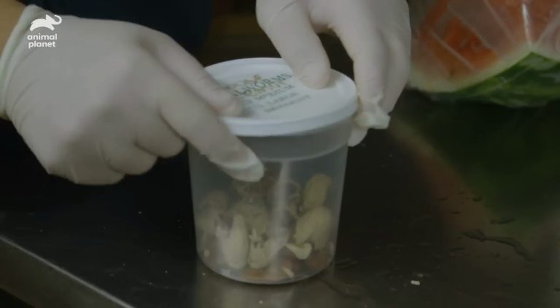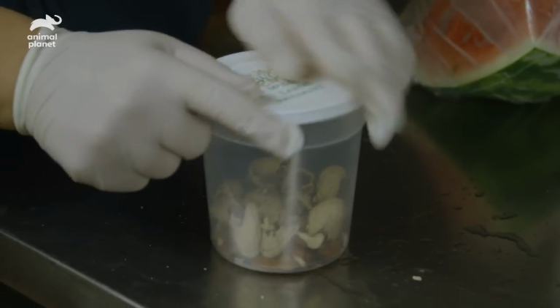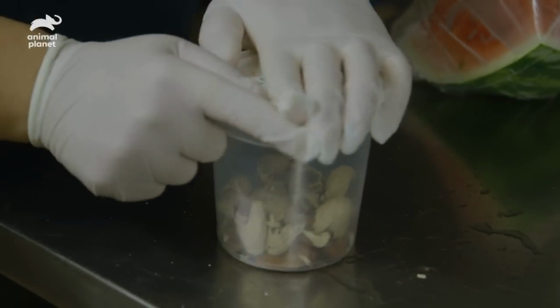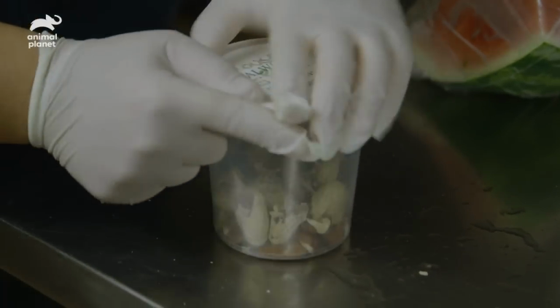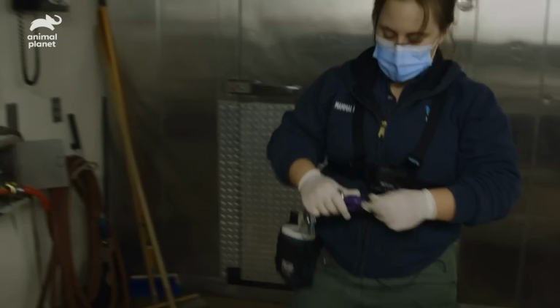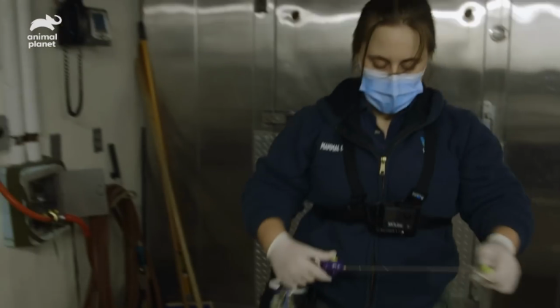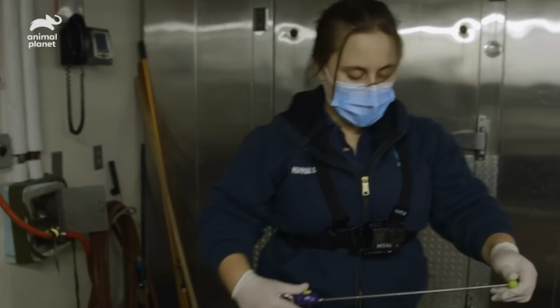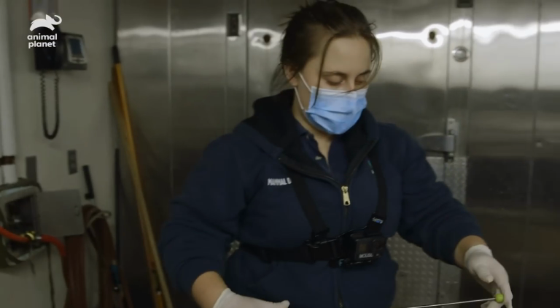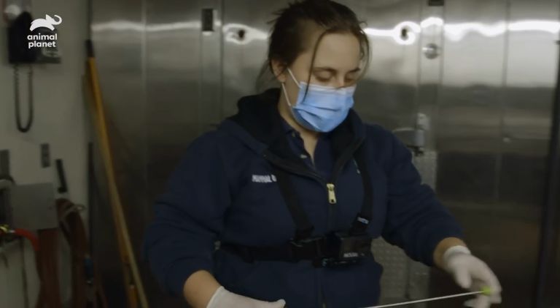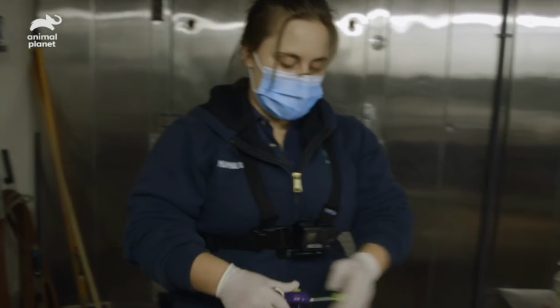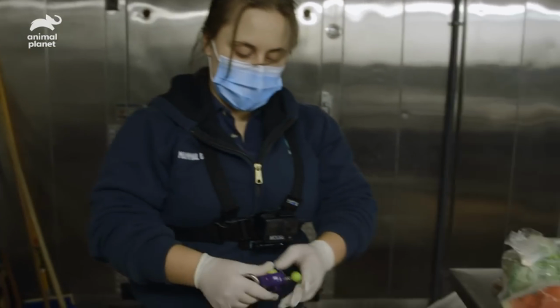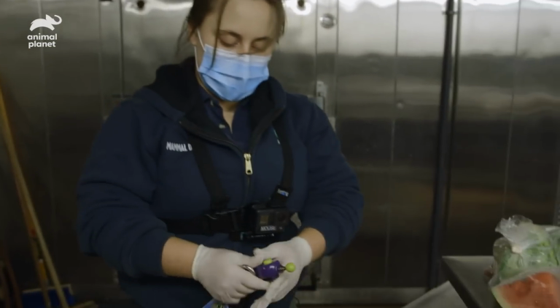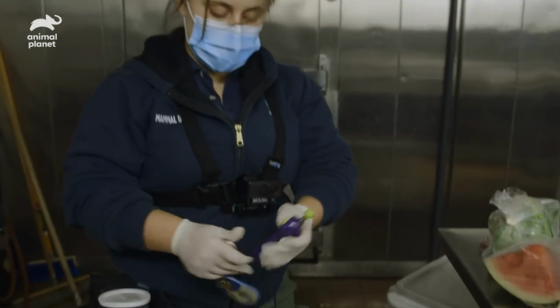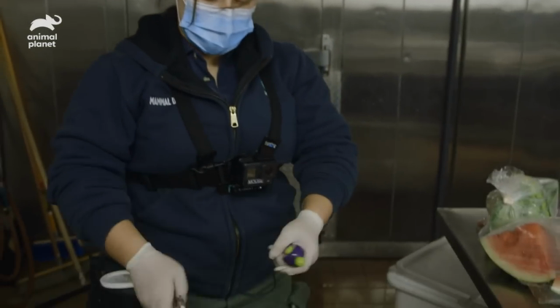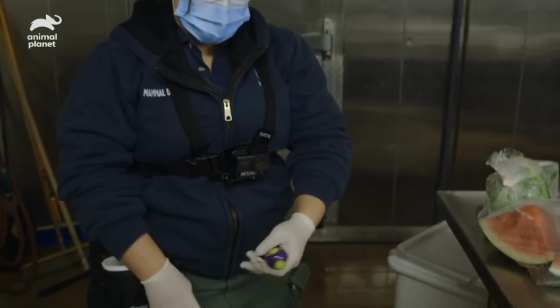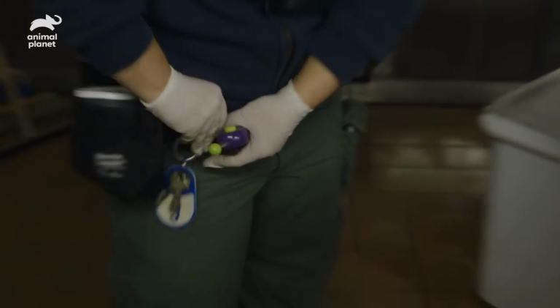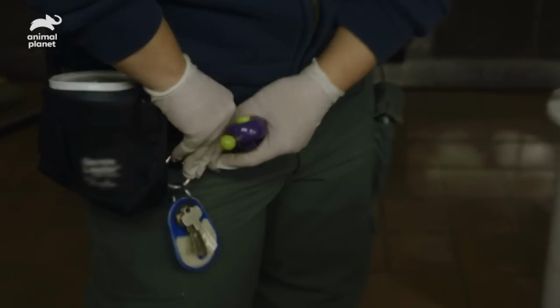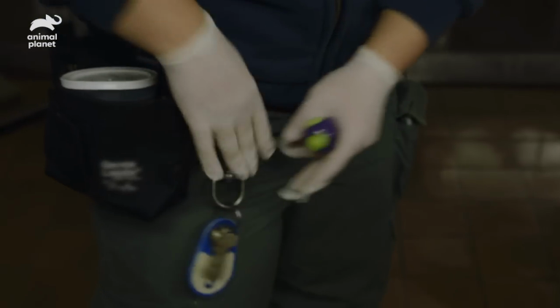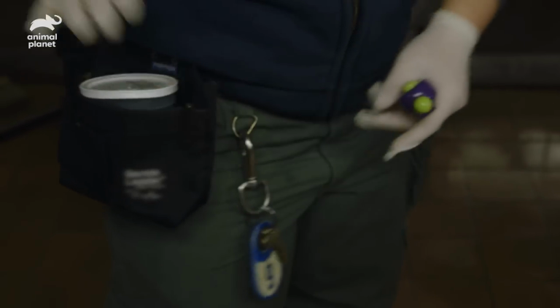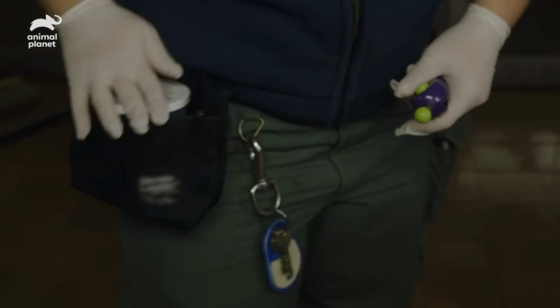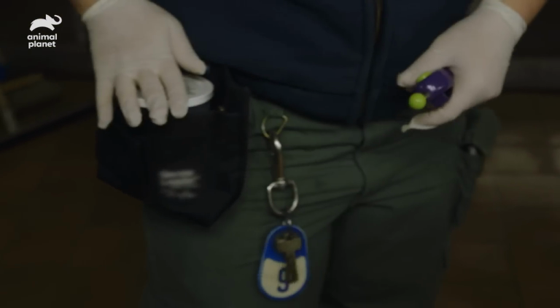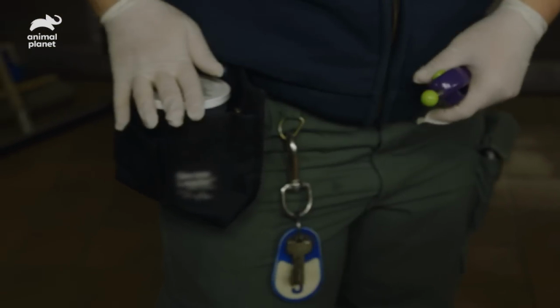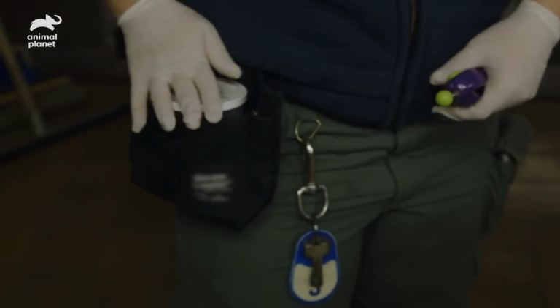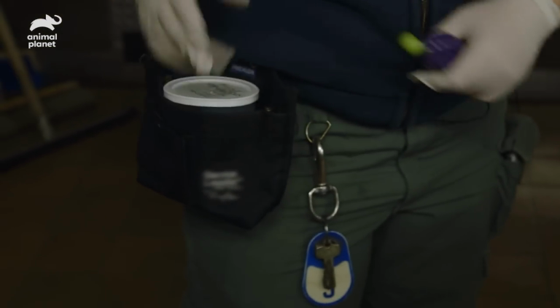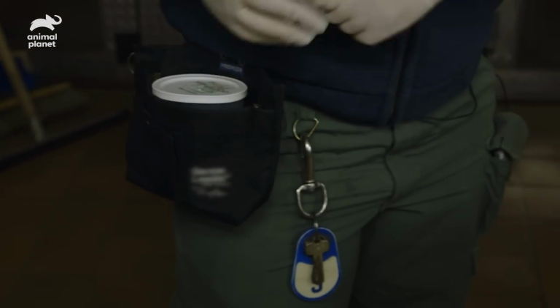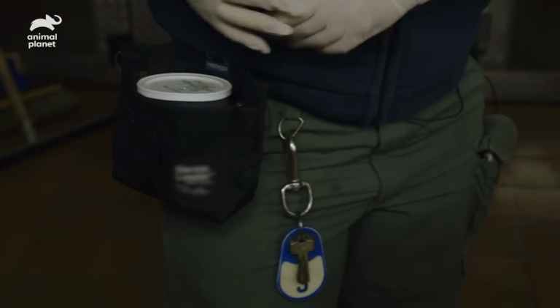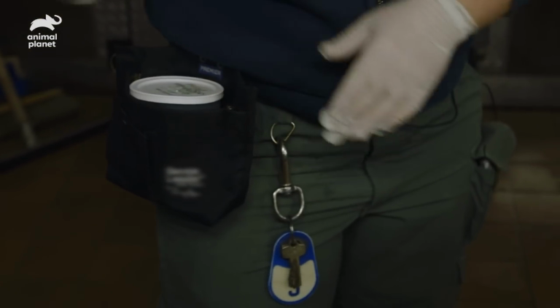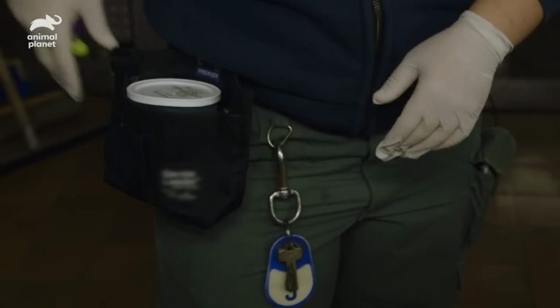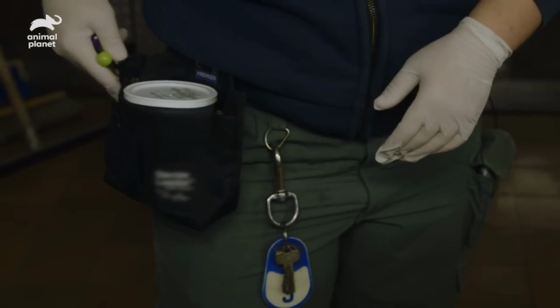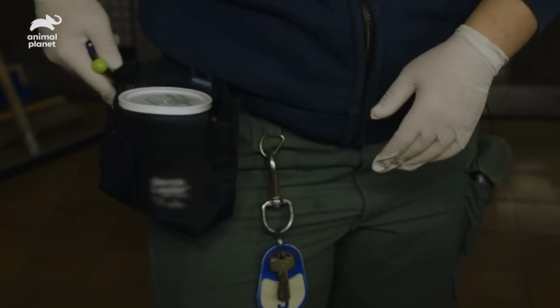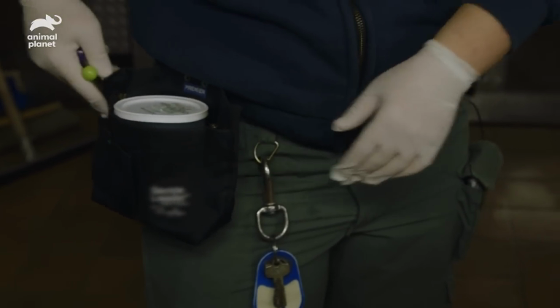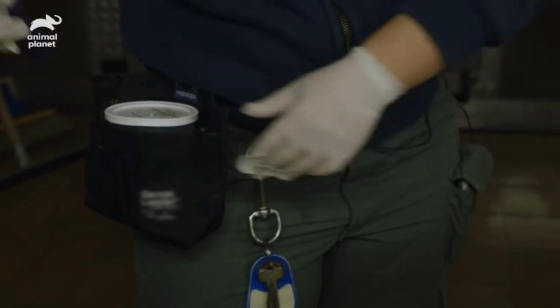I've got my target and my mixed nuts, so I'm all set to do a training set with Kate and Martin.